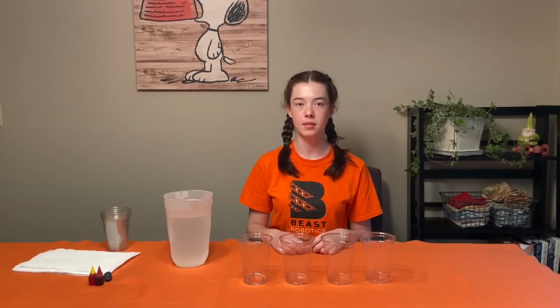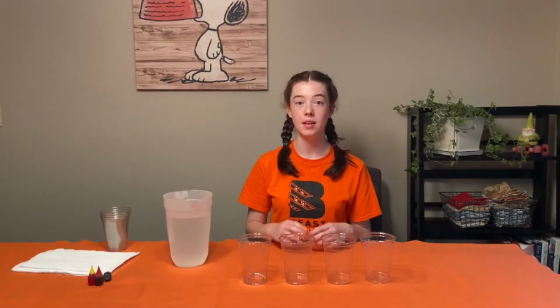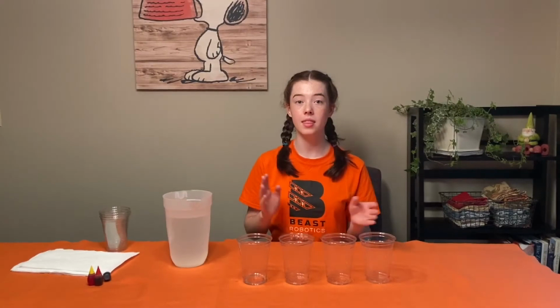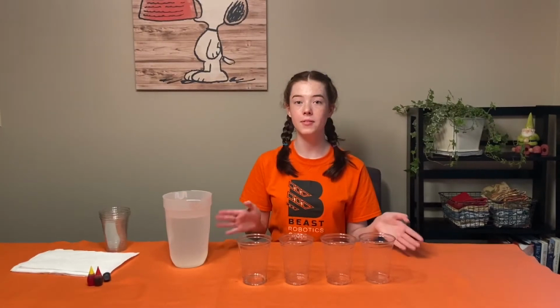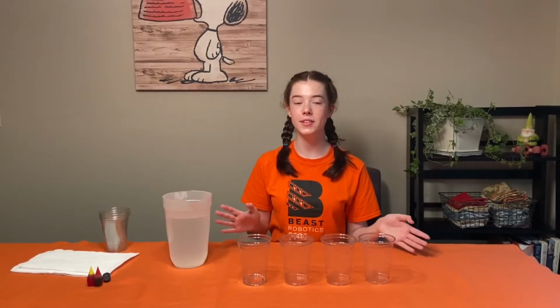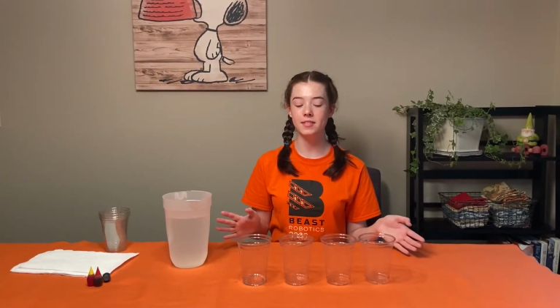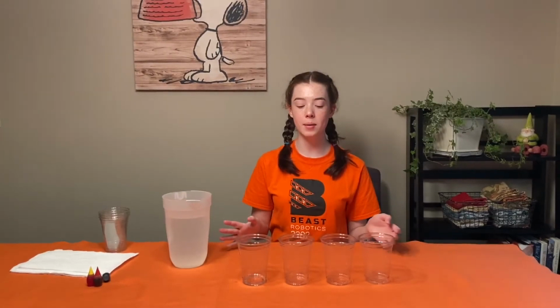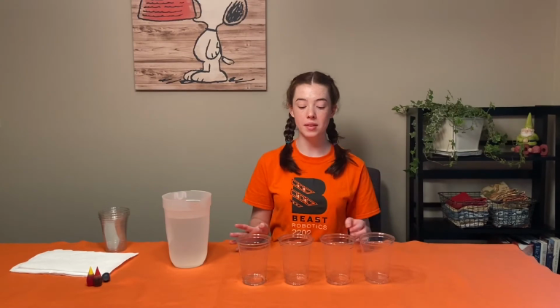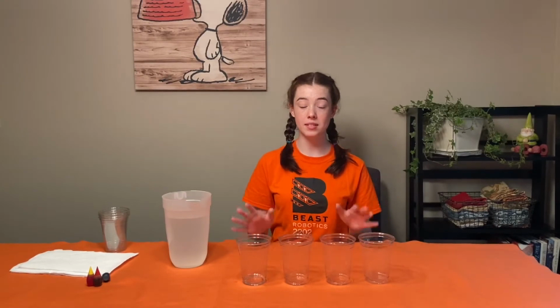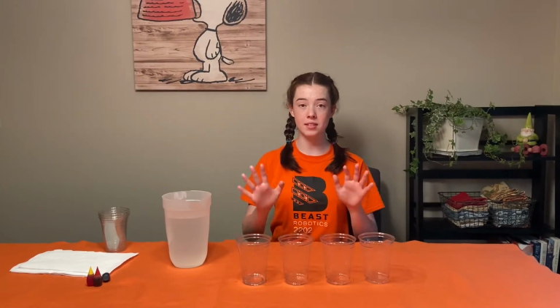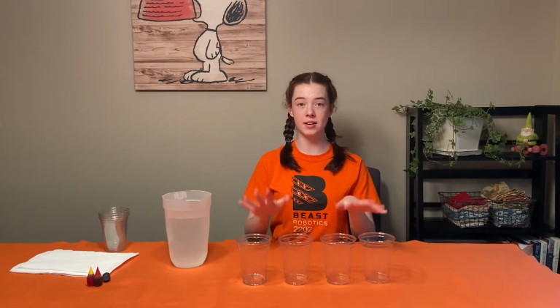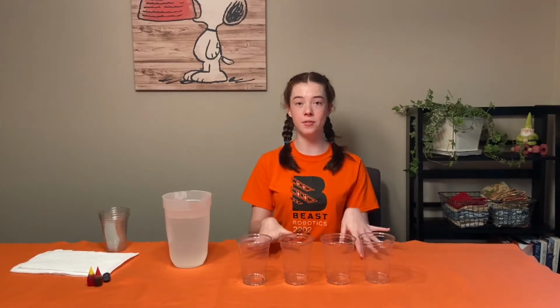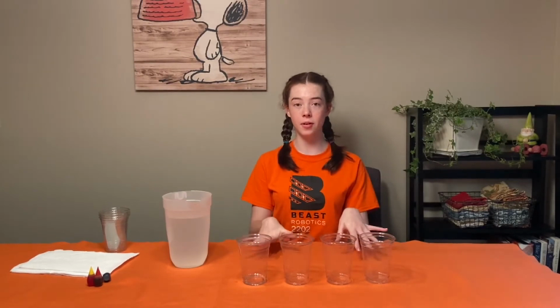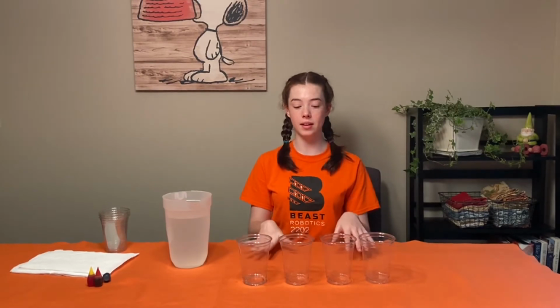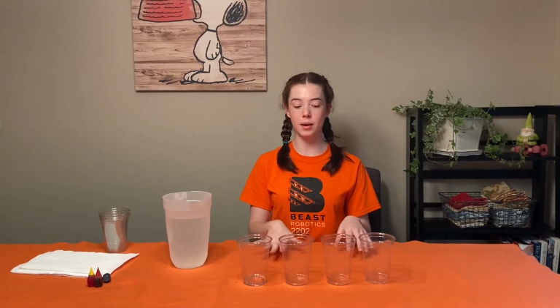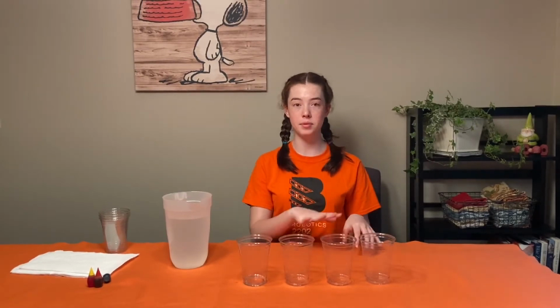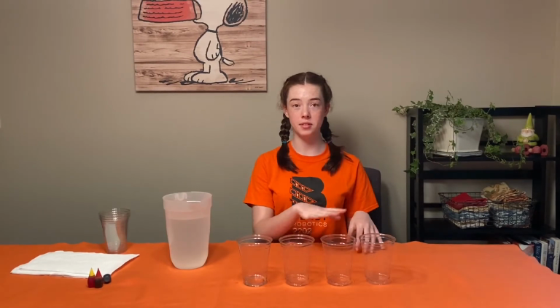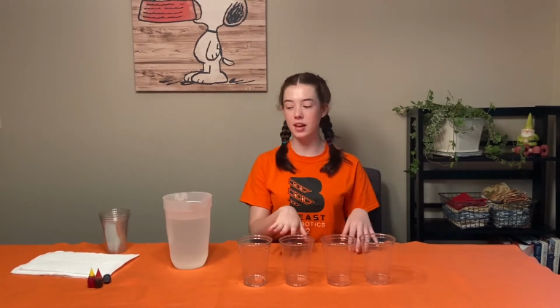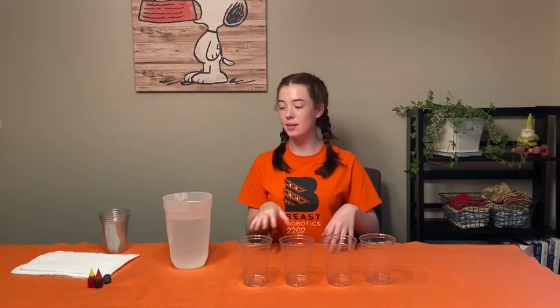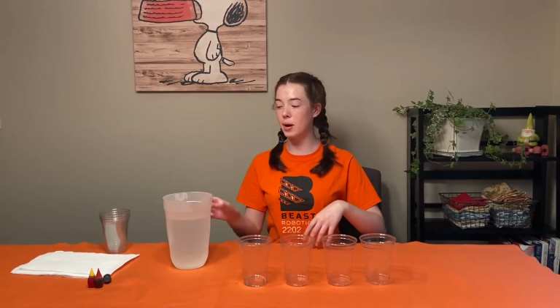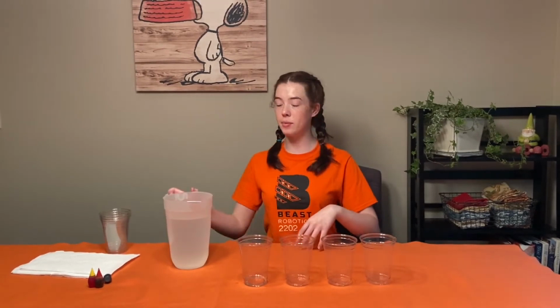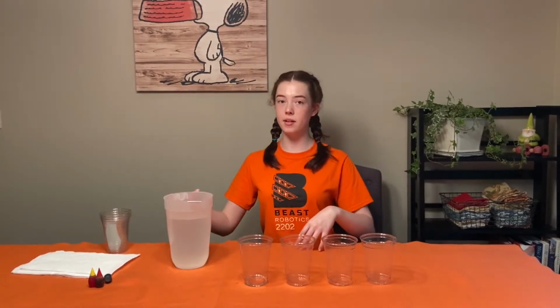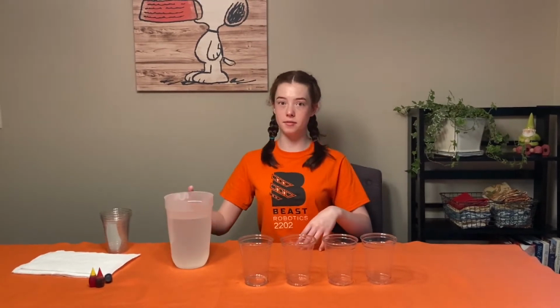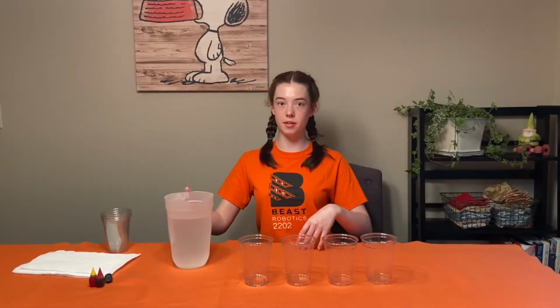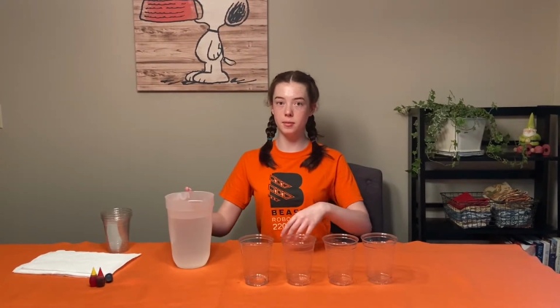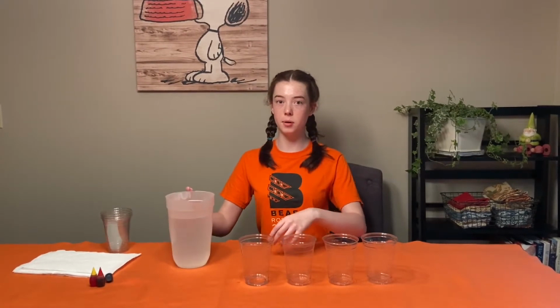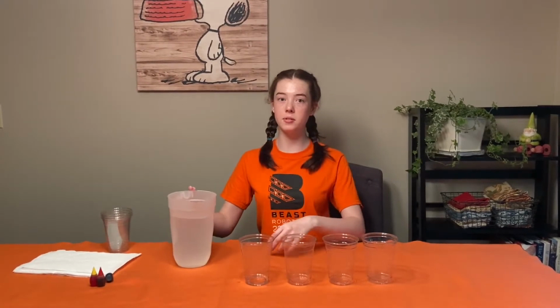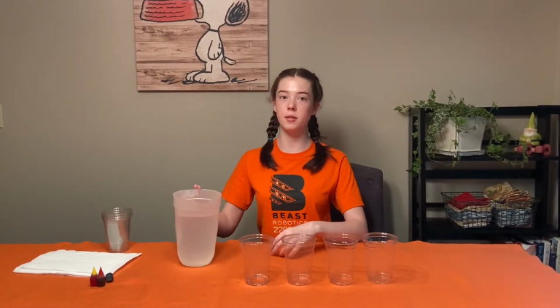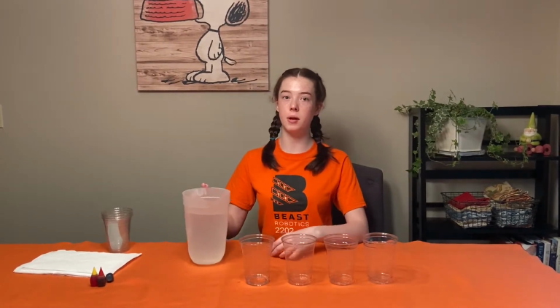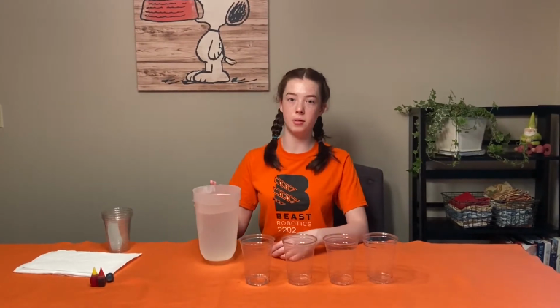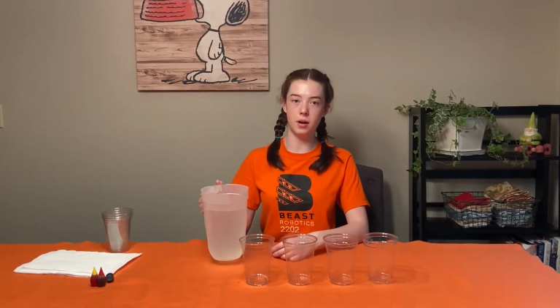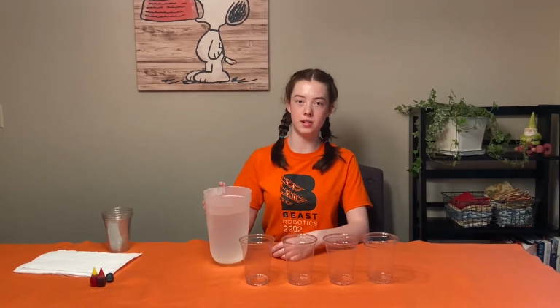The first step is to take four of the cups, line them up, and fill them most of the way with water.